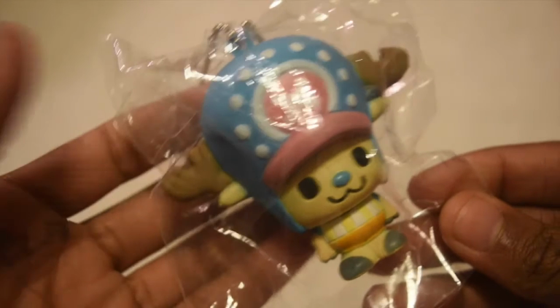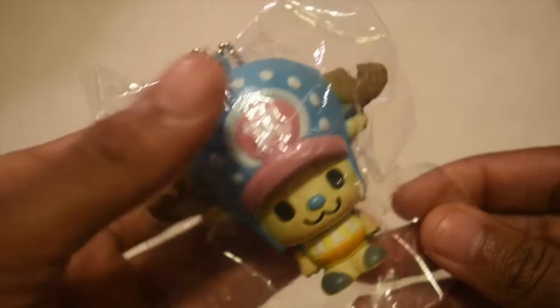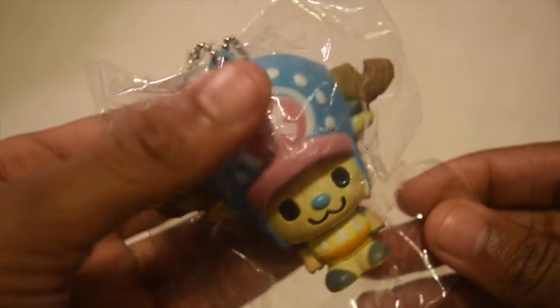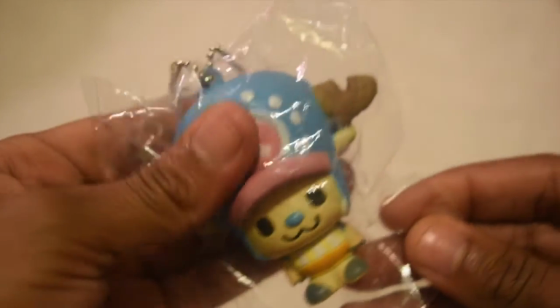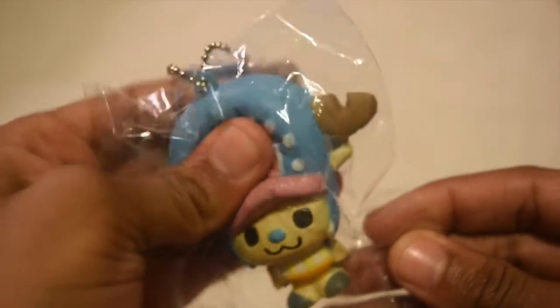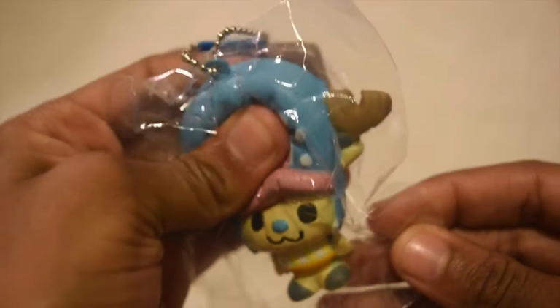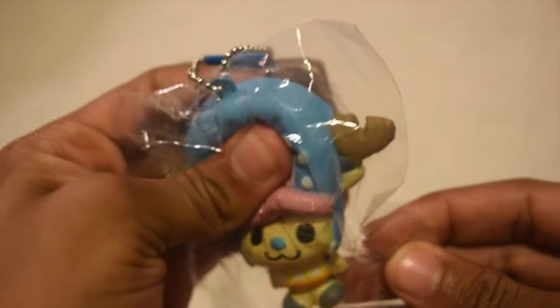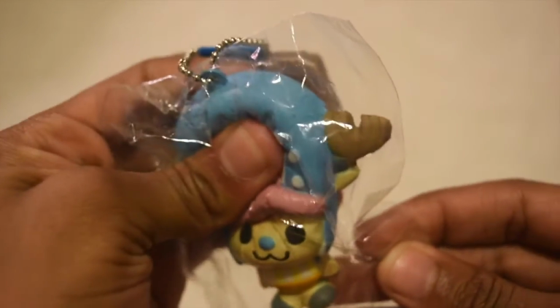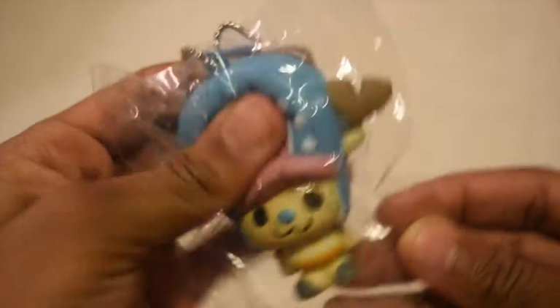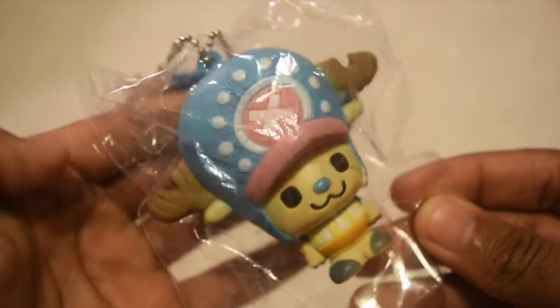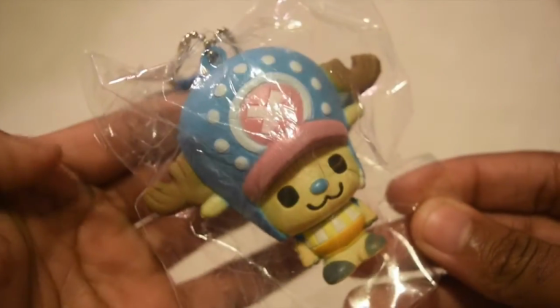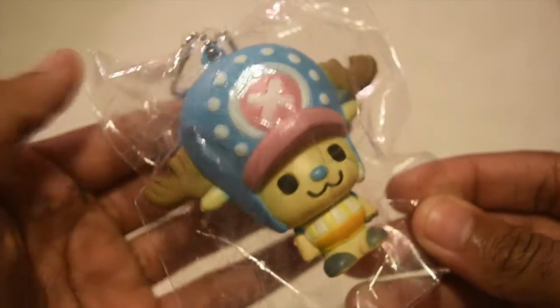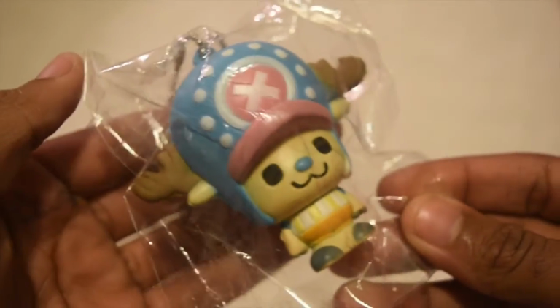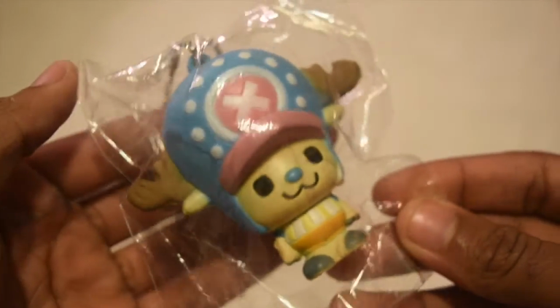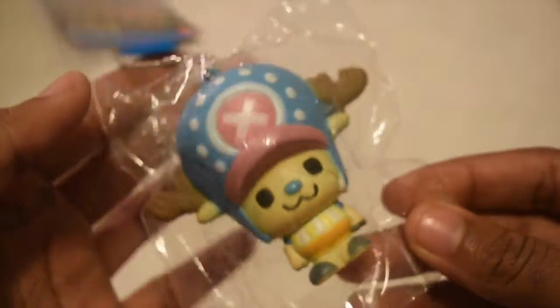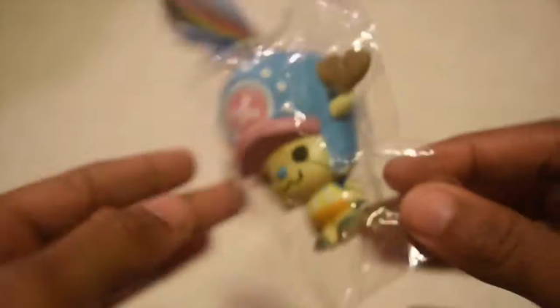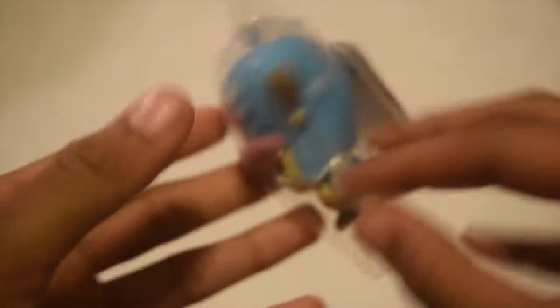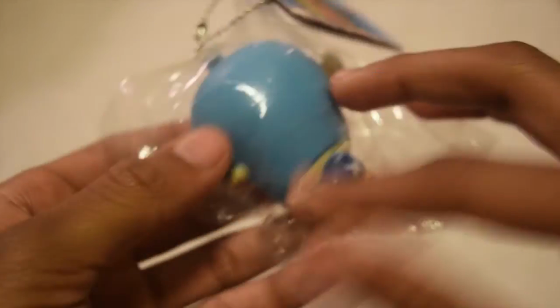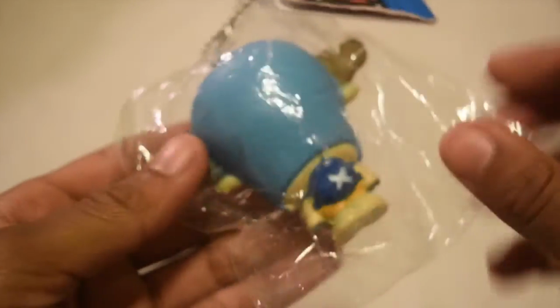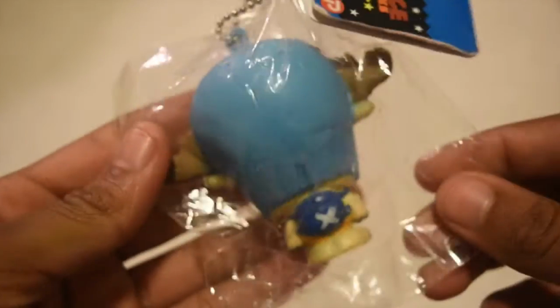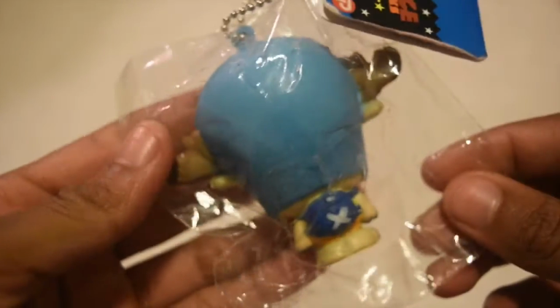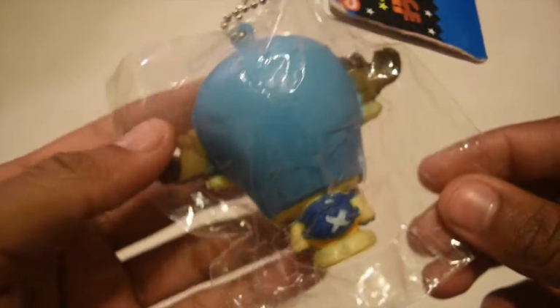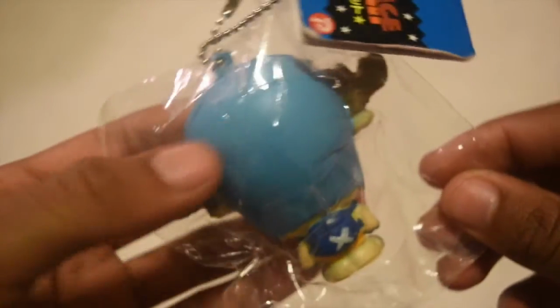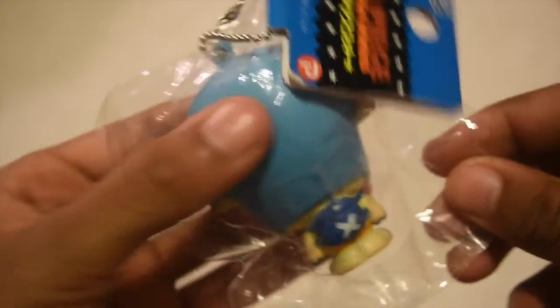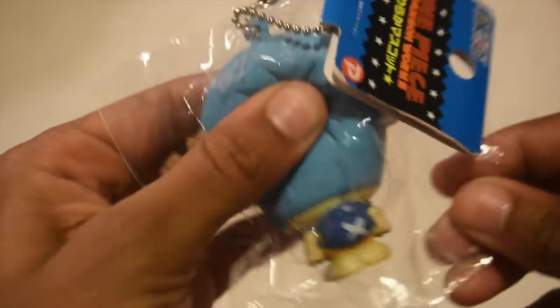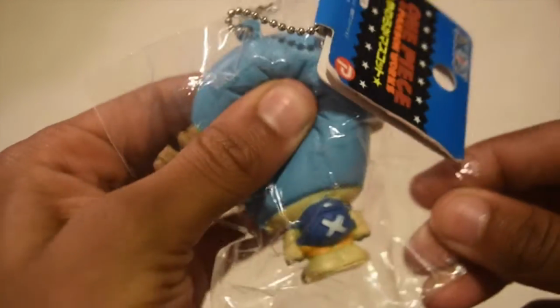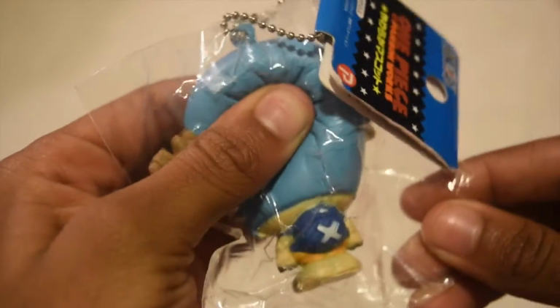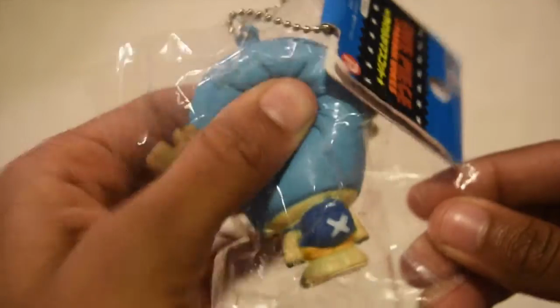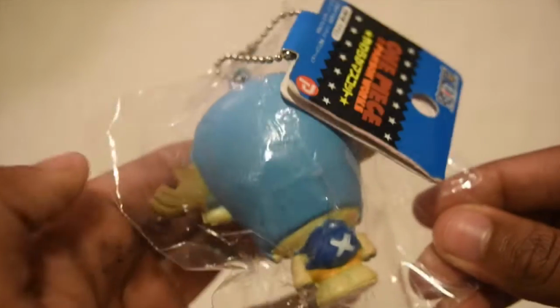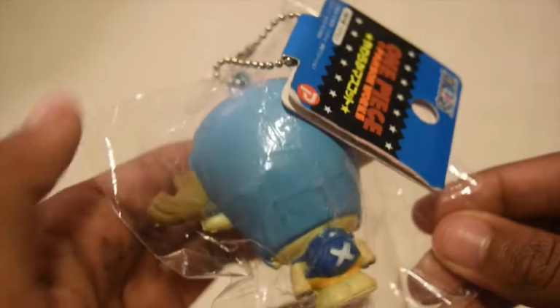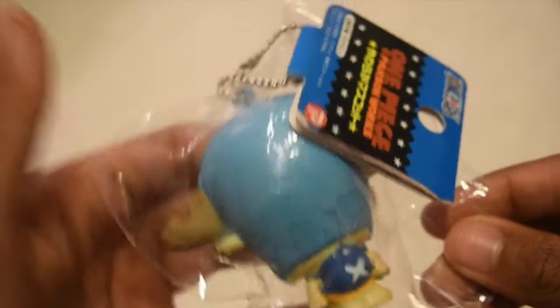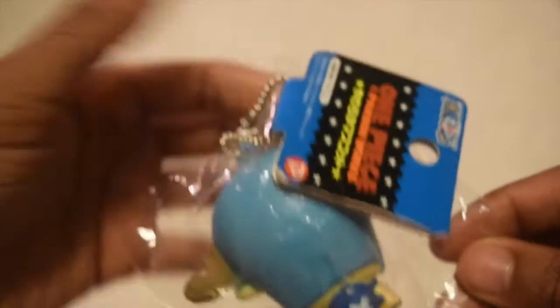For most colorful squishy, I chose this chocolate Chopper costume — it's just a Chopper from One Piece.